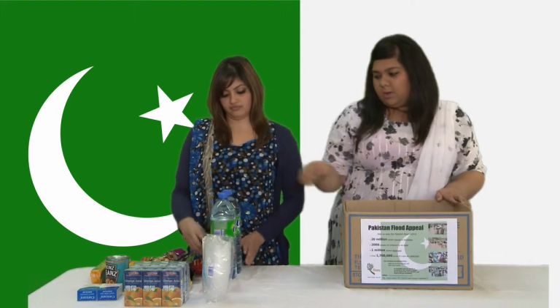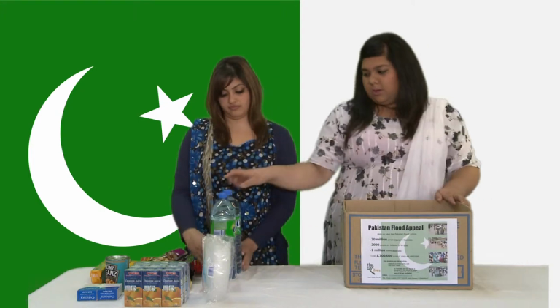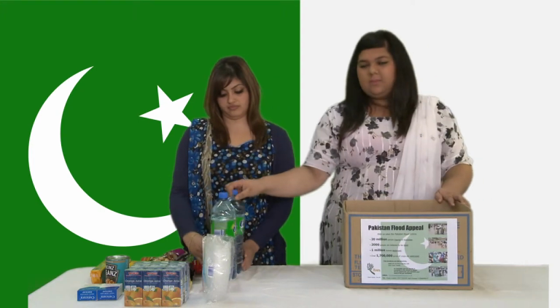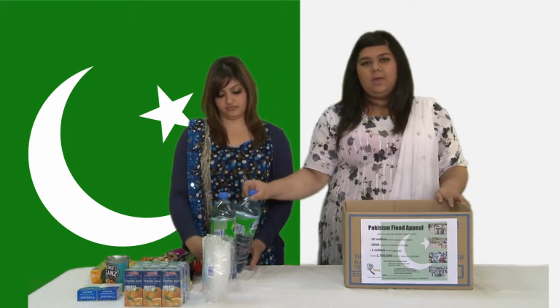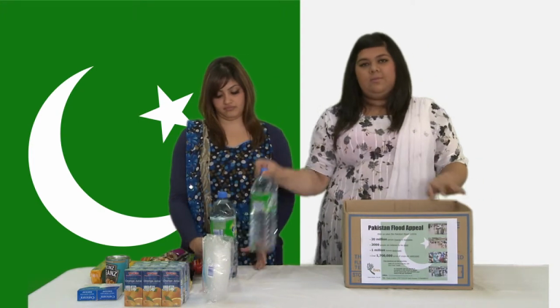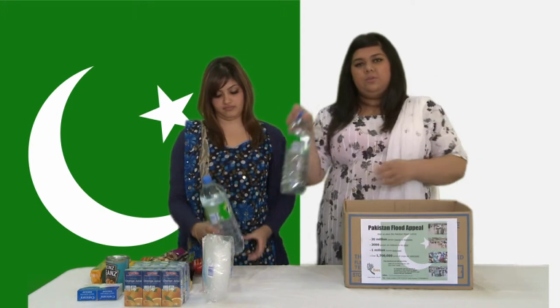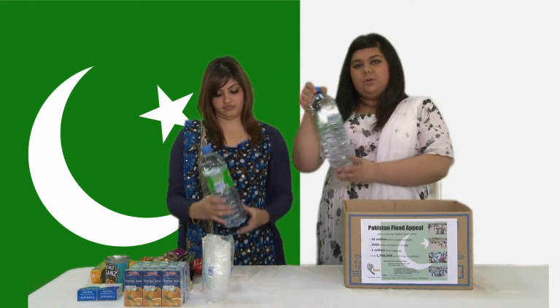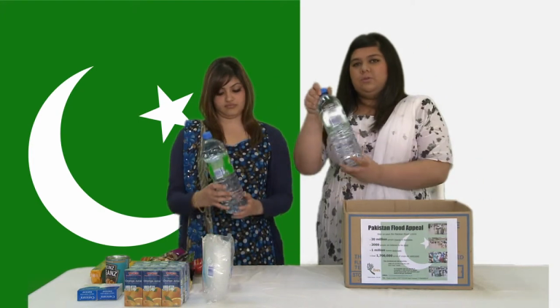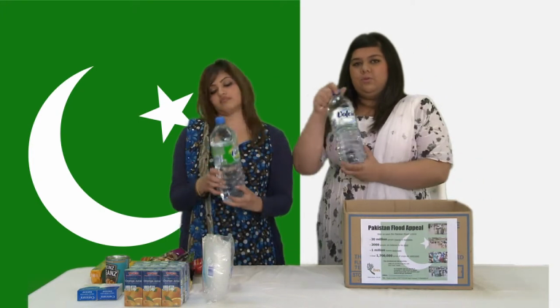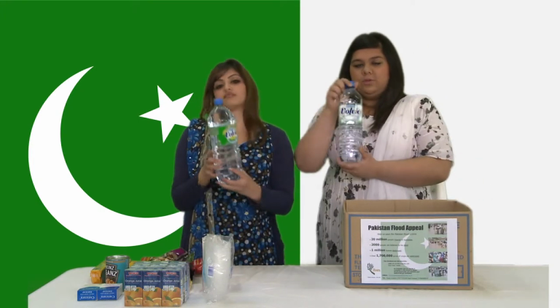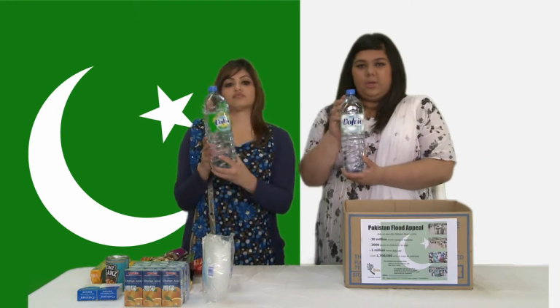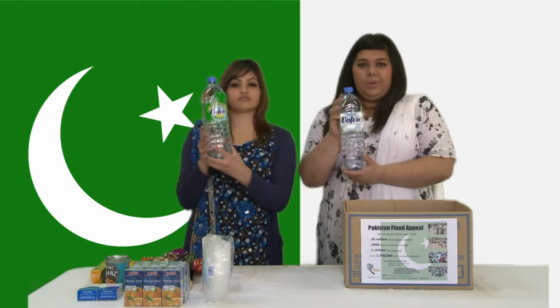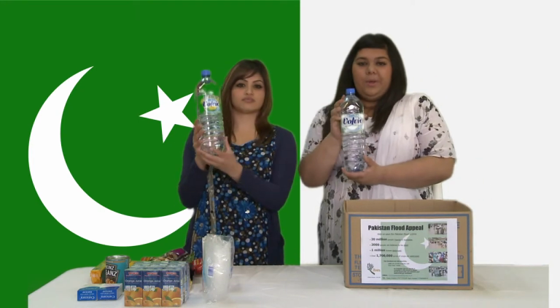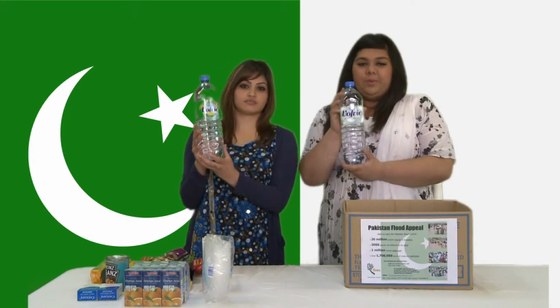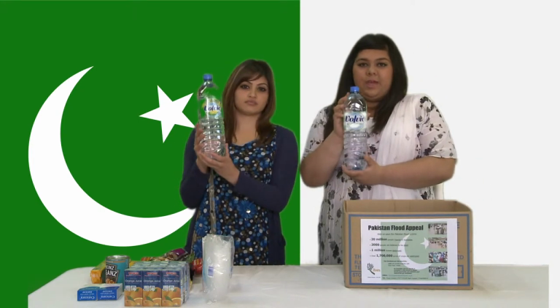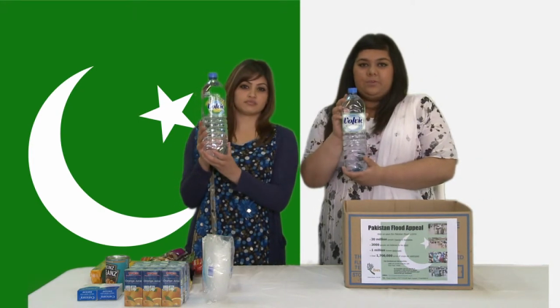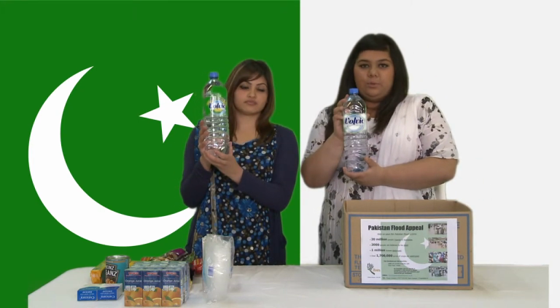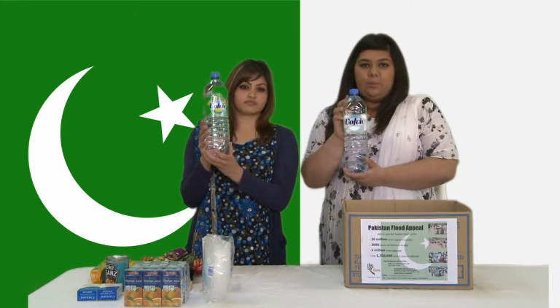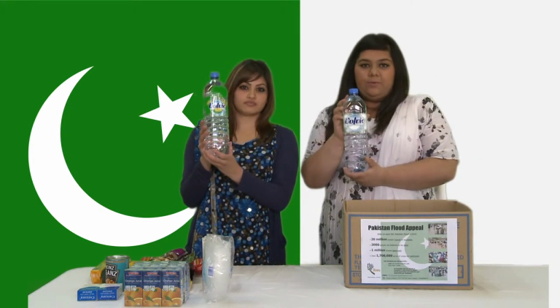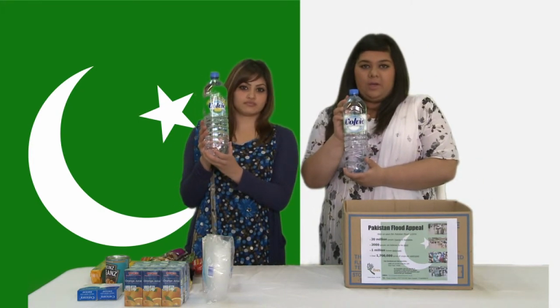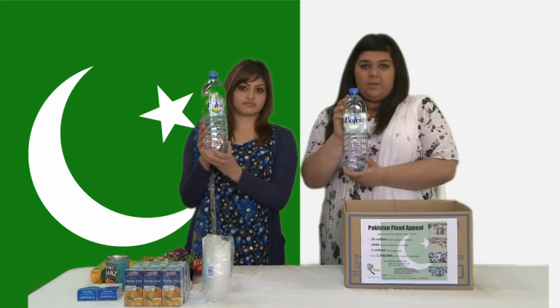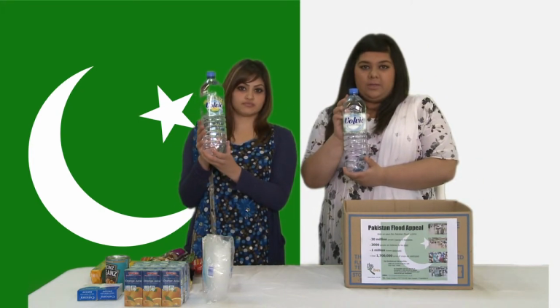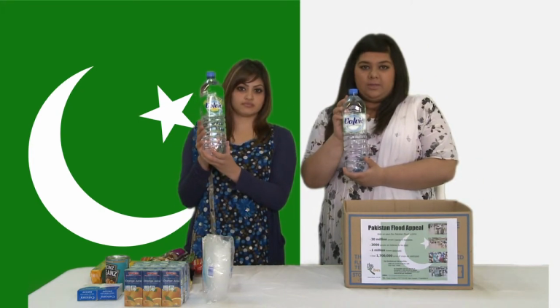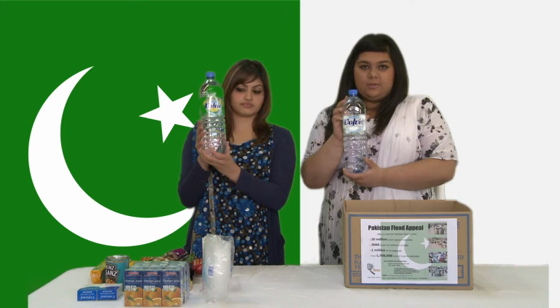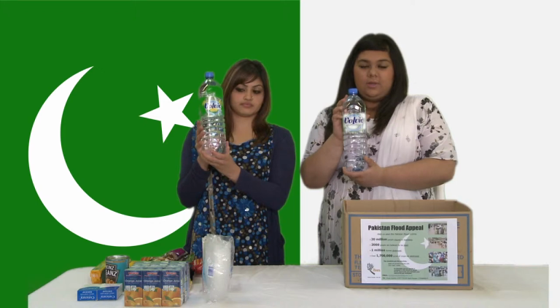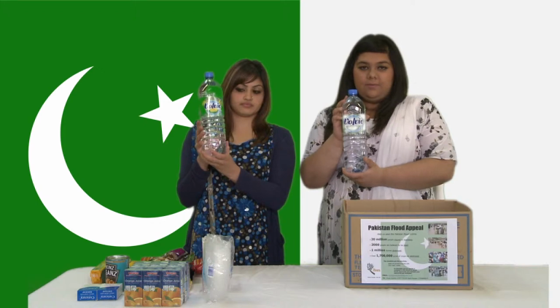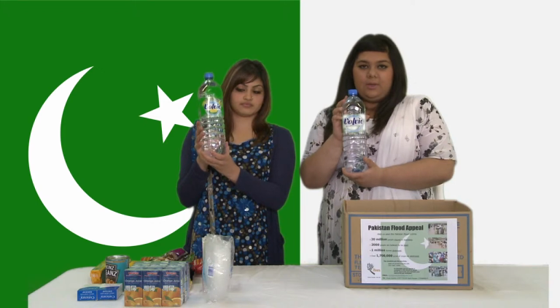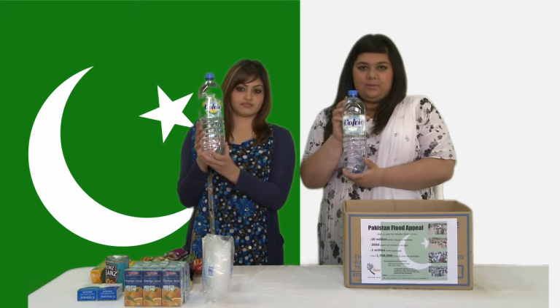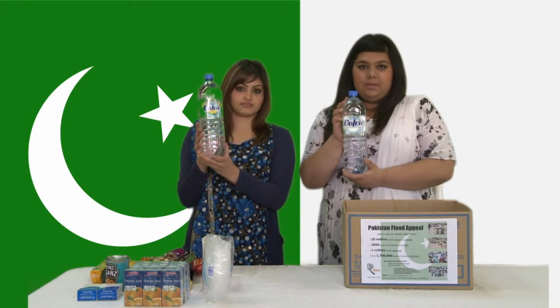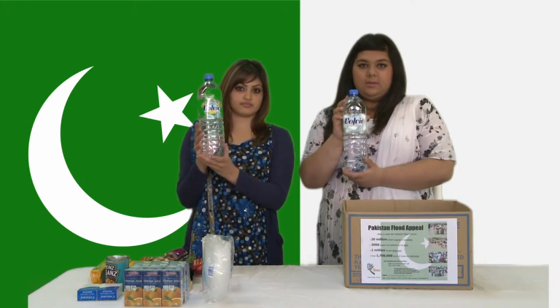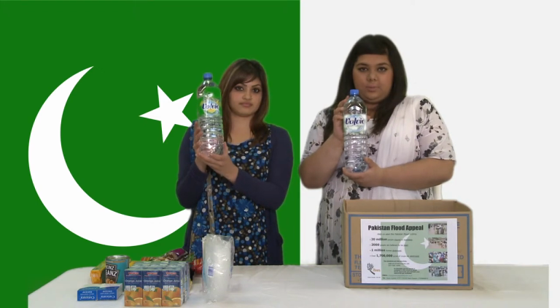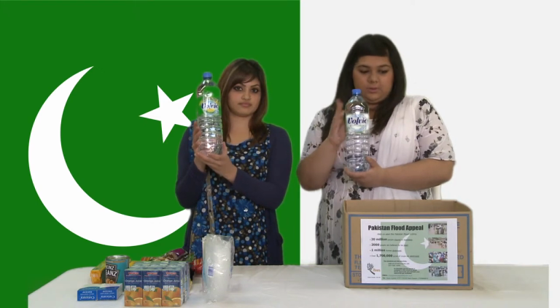Next we have two bottles of water, but they have to be 1.5 litres so they can fit easily into the box.